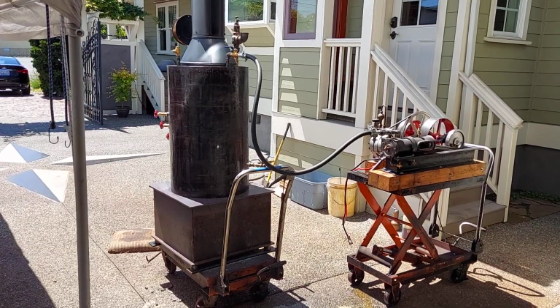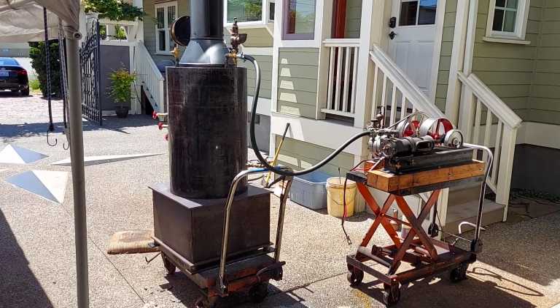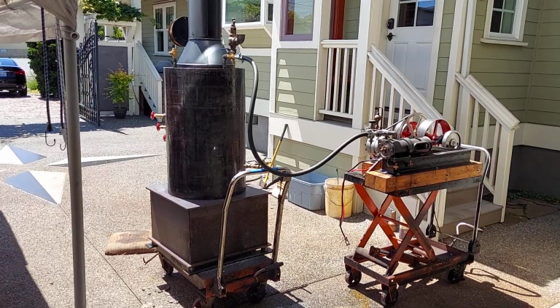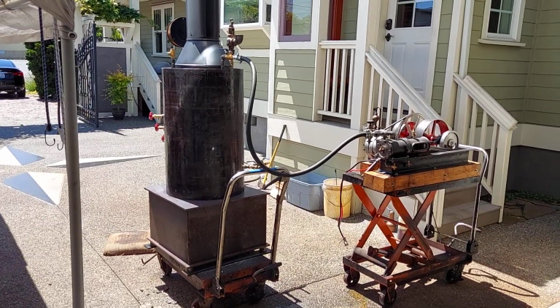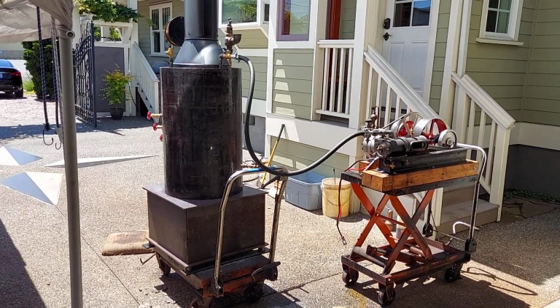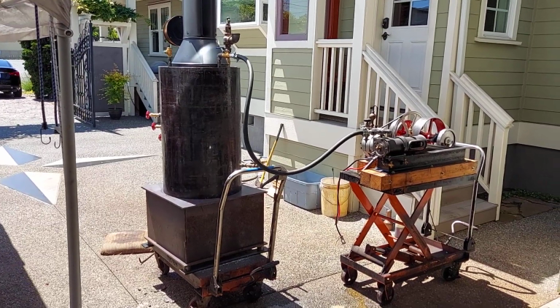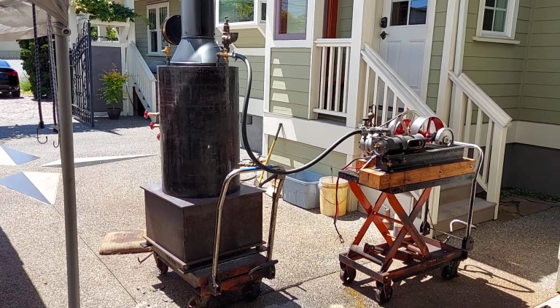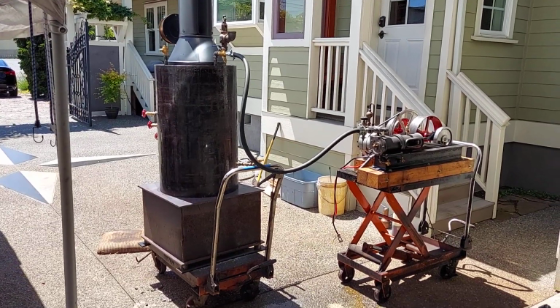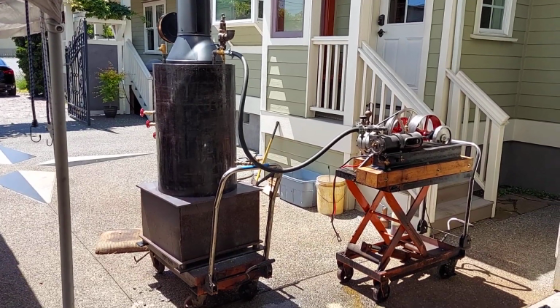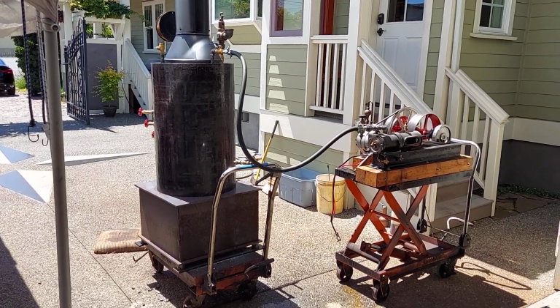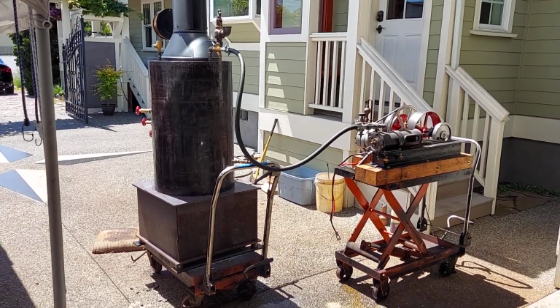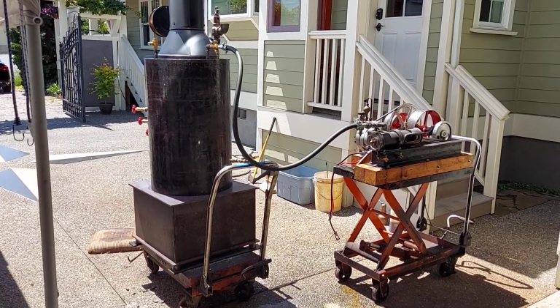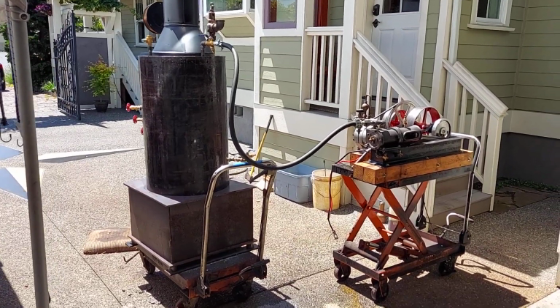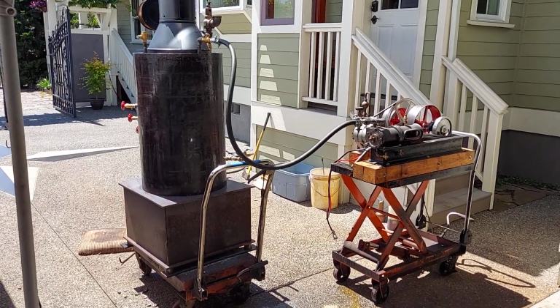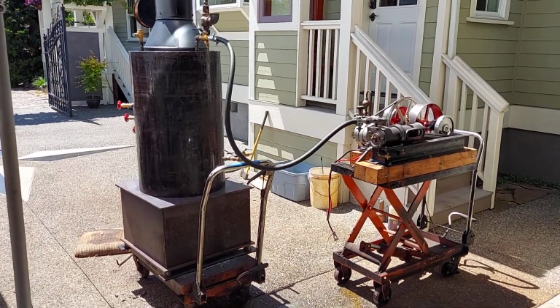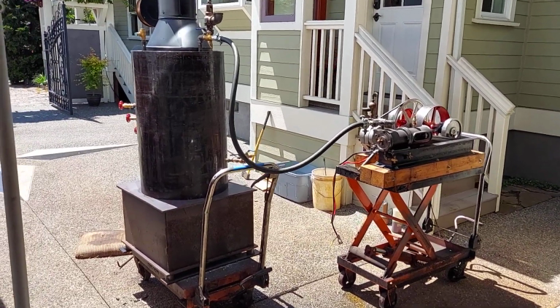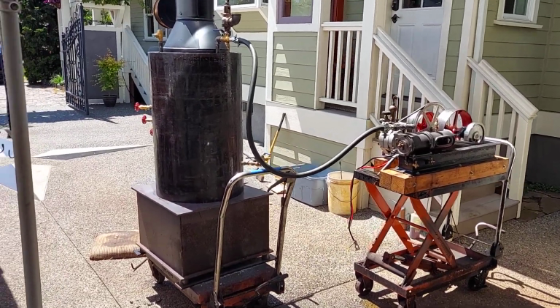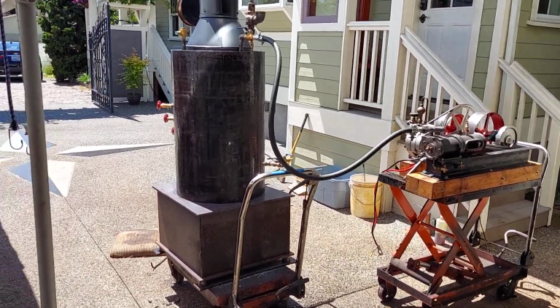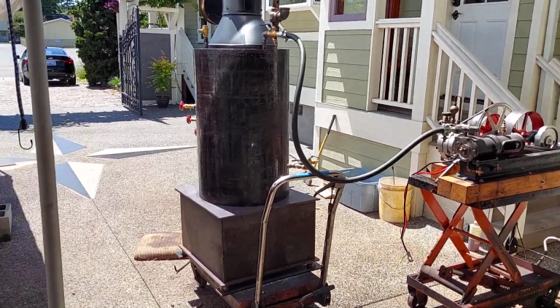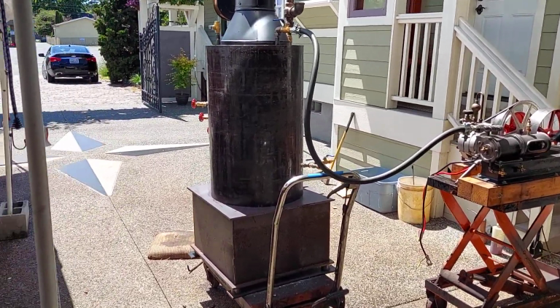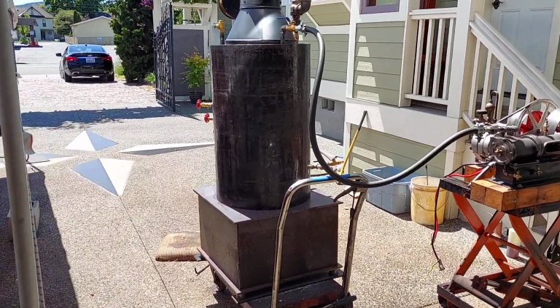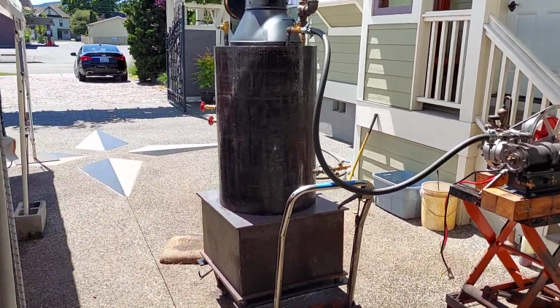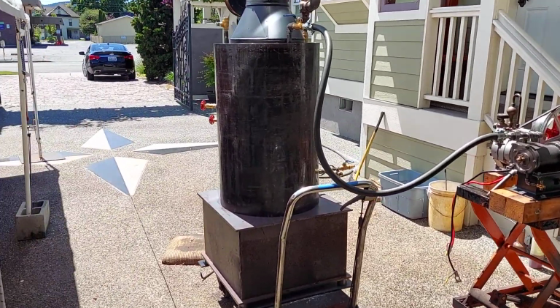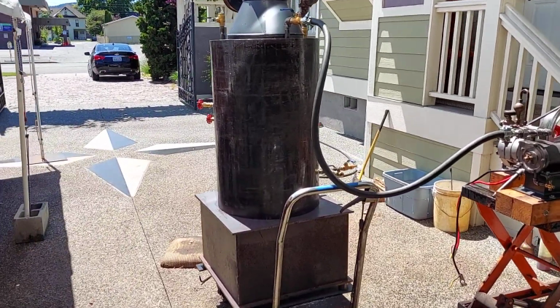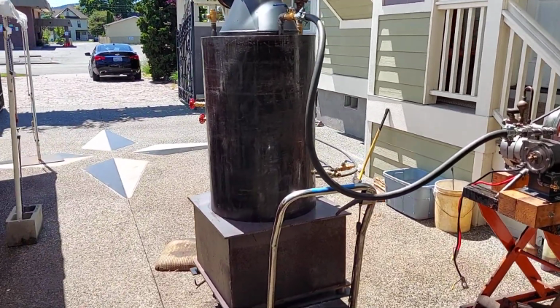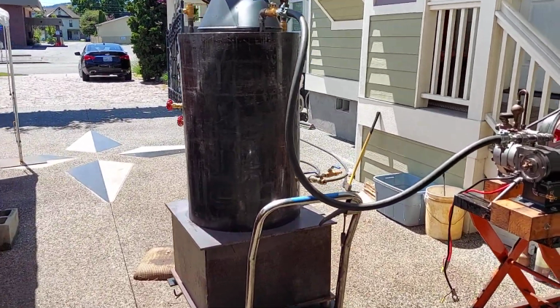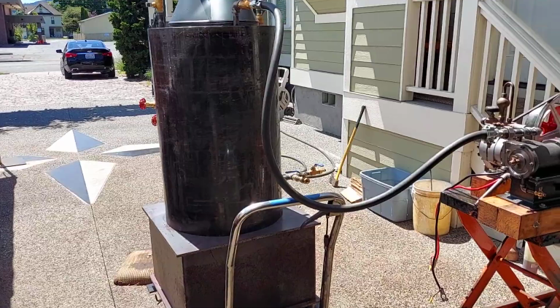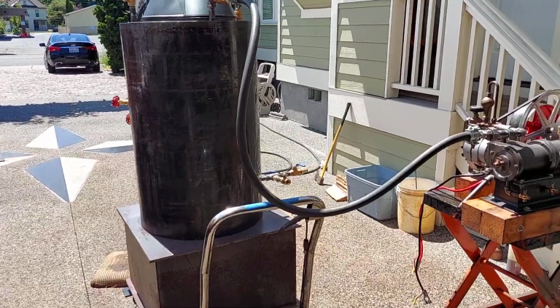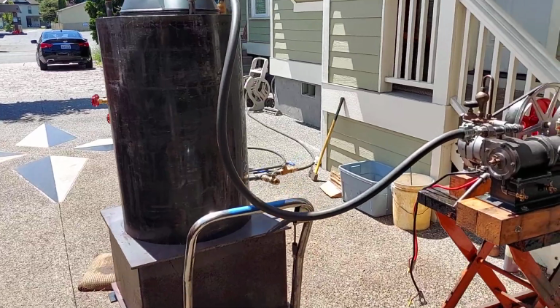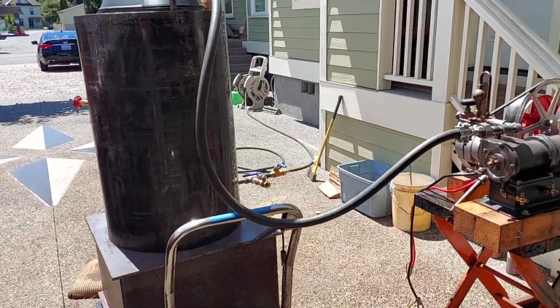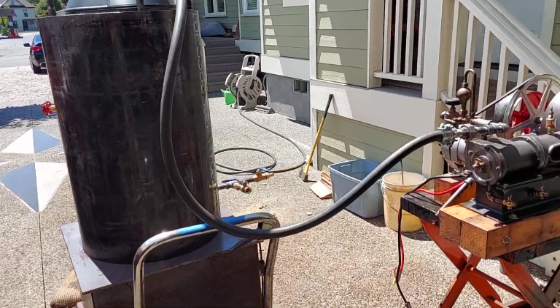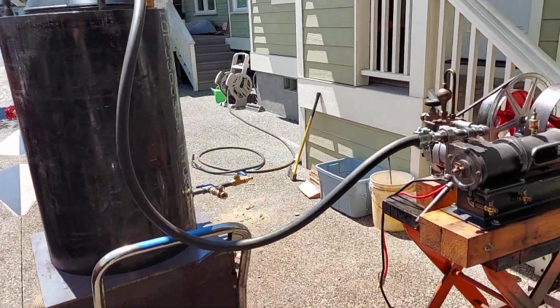Okay Craig, I've had your engine and boiler running here for about an hour — it runs great.